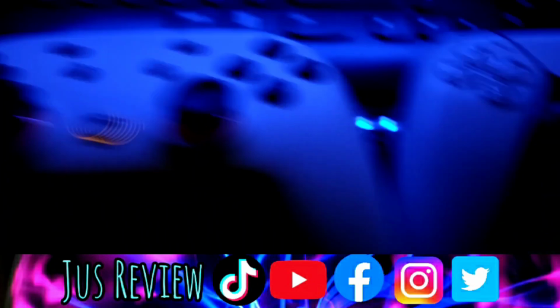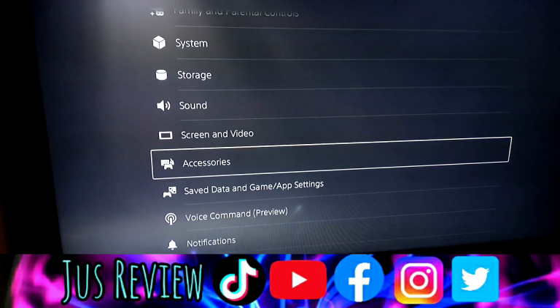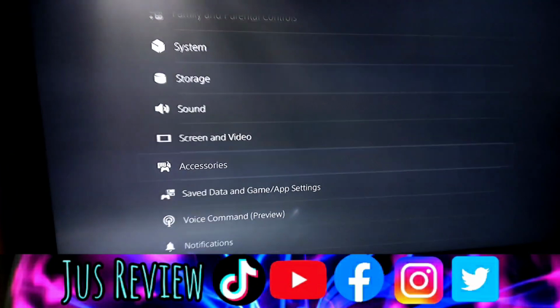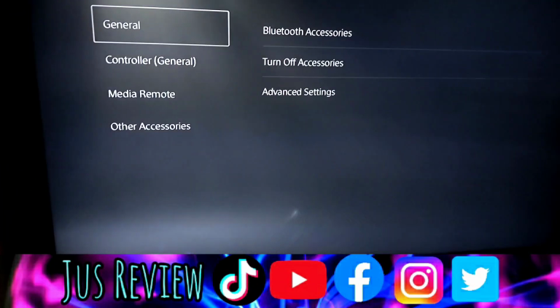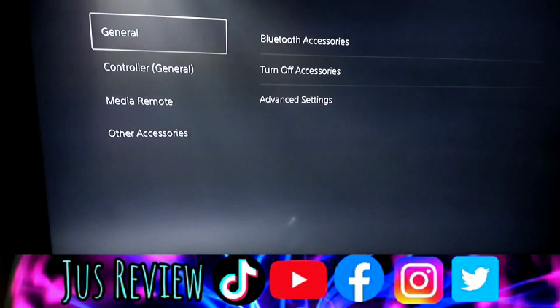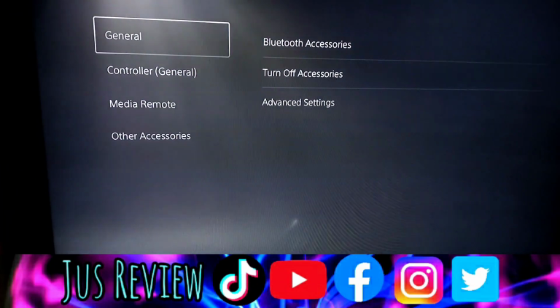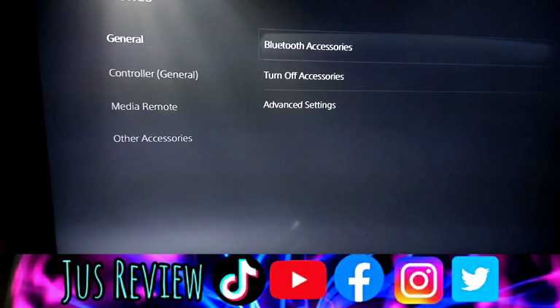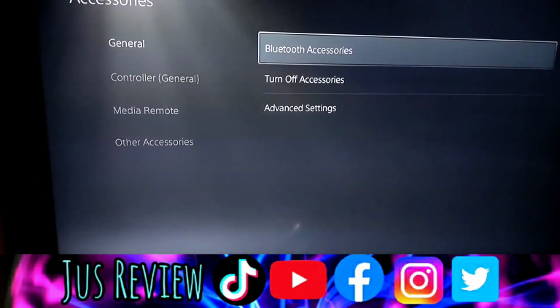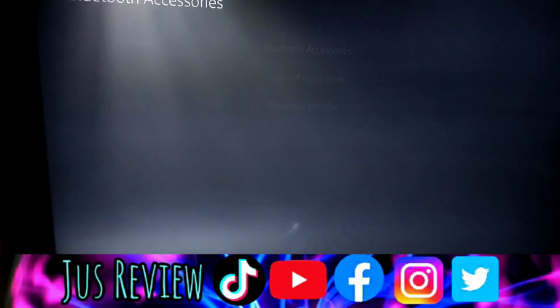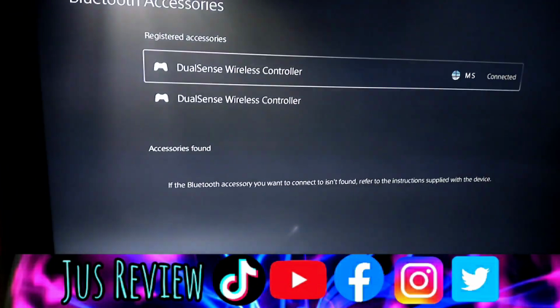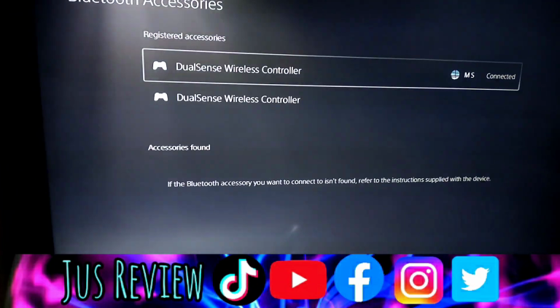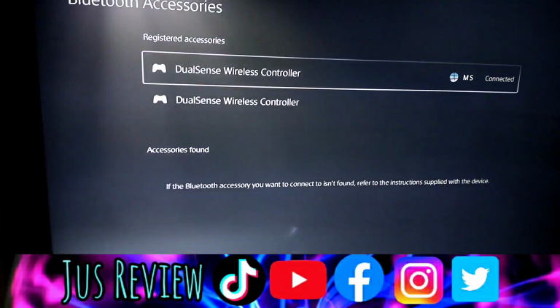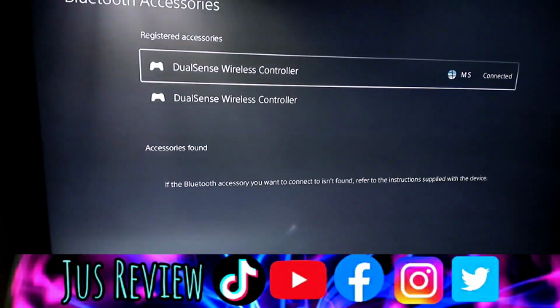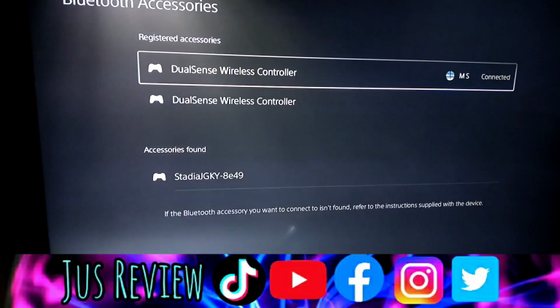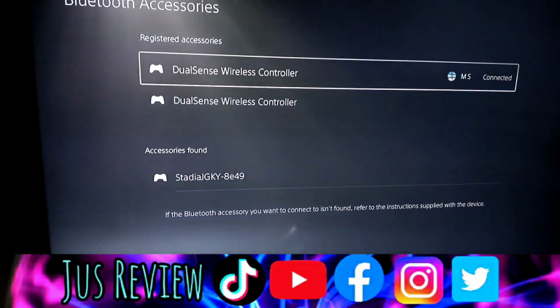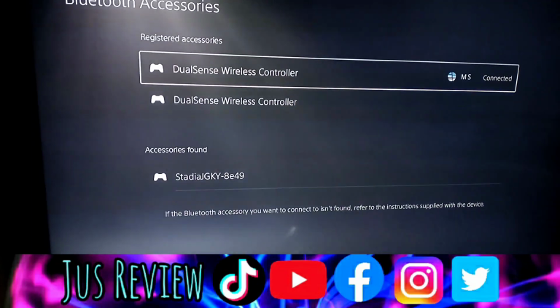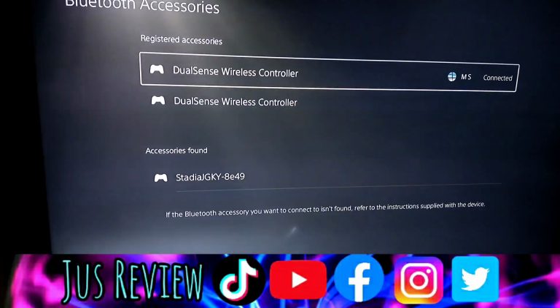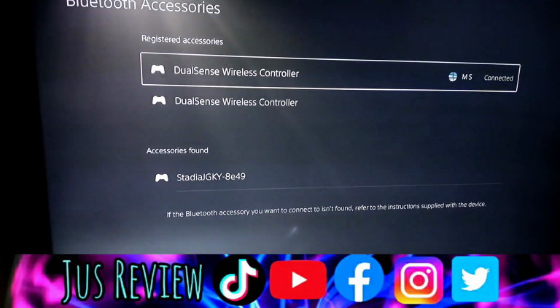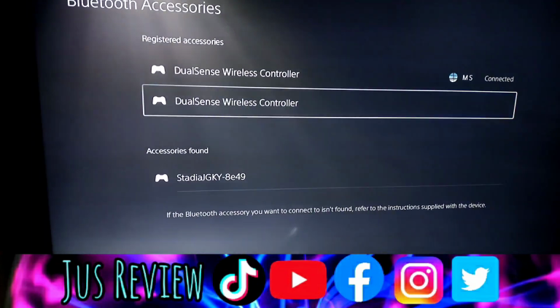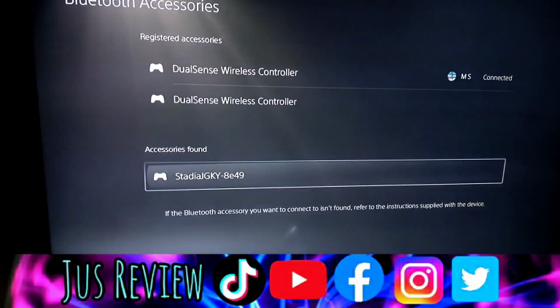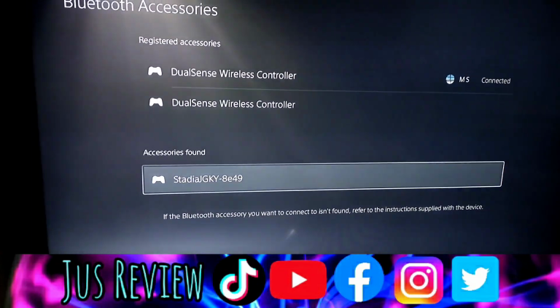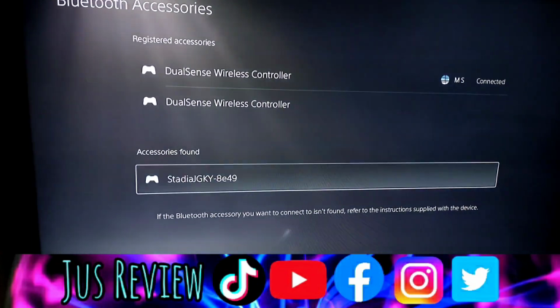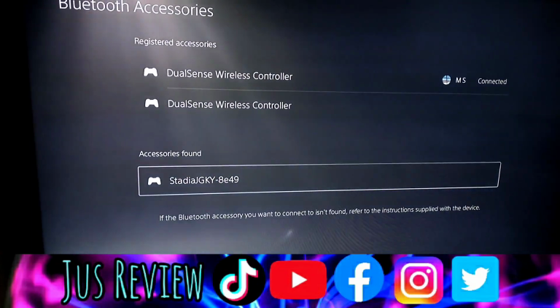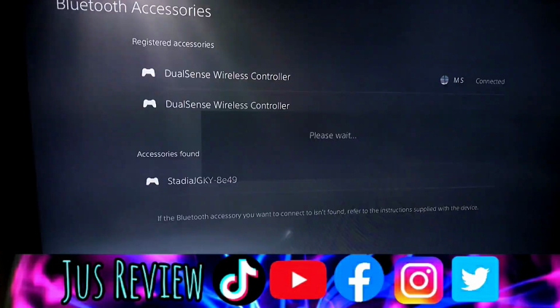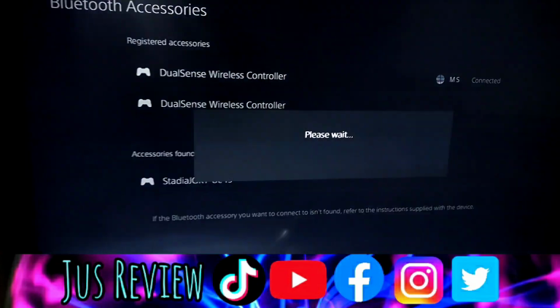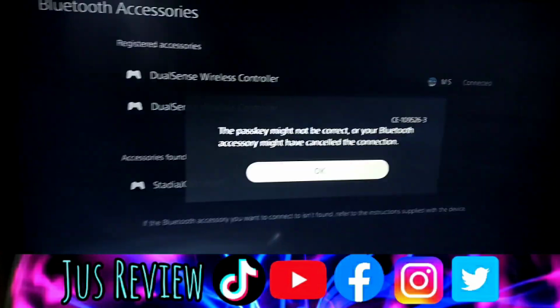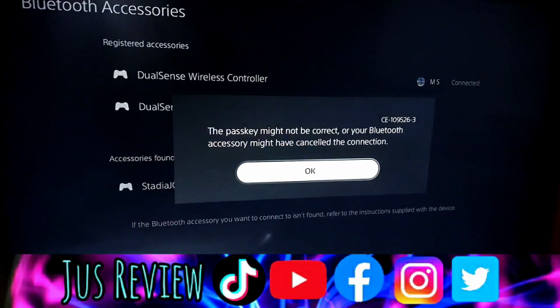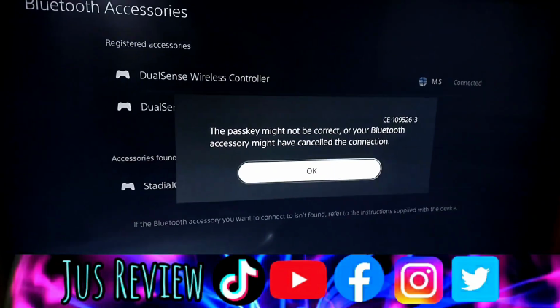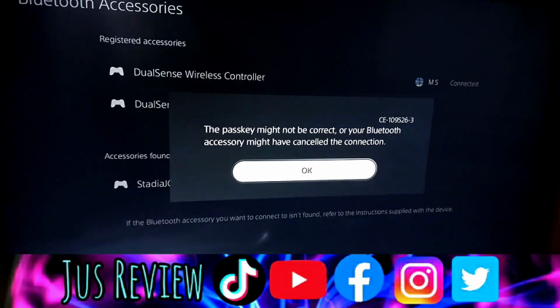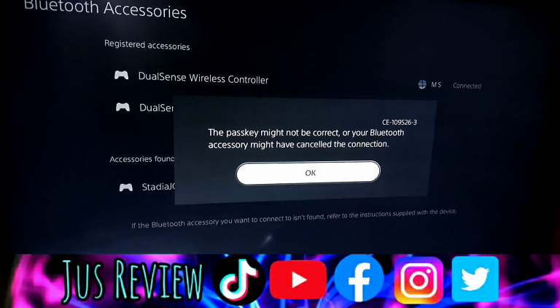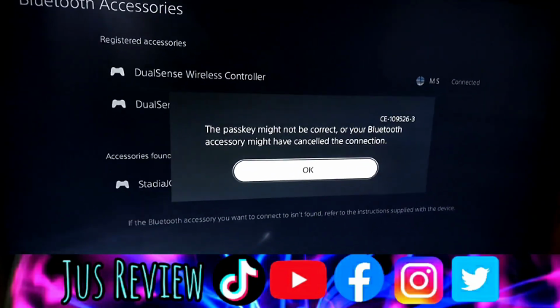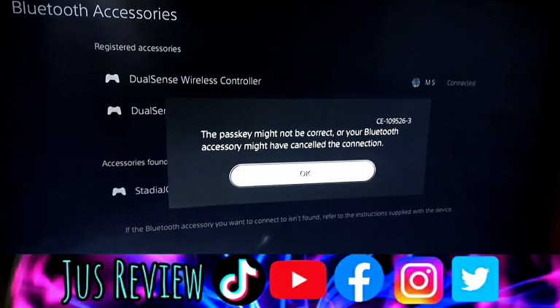Then on the PS5 go to Settings, Accessories, and click on the Stadia controller. Oops, it doesn't work.